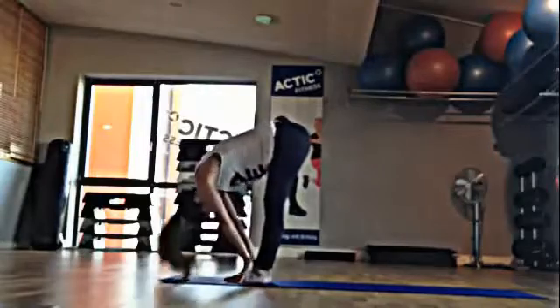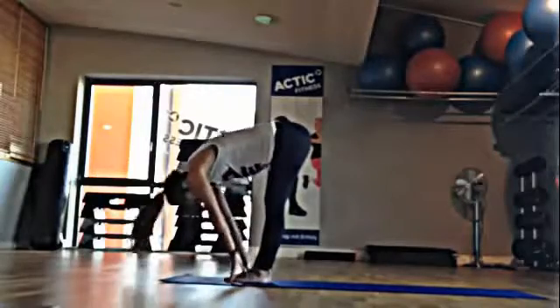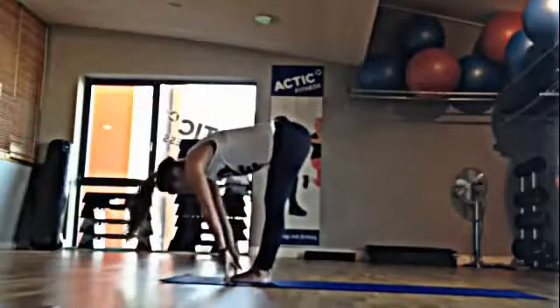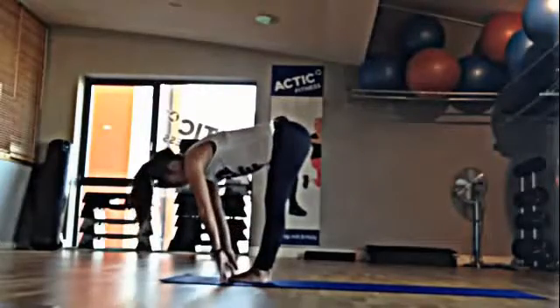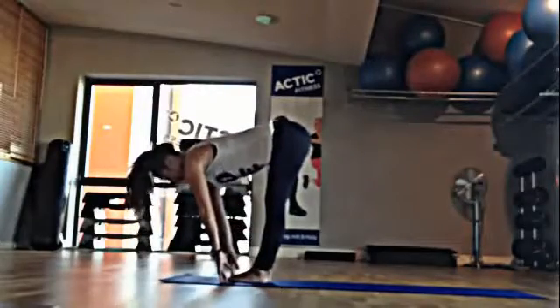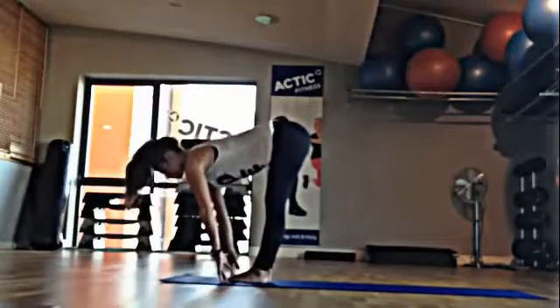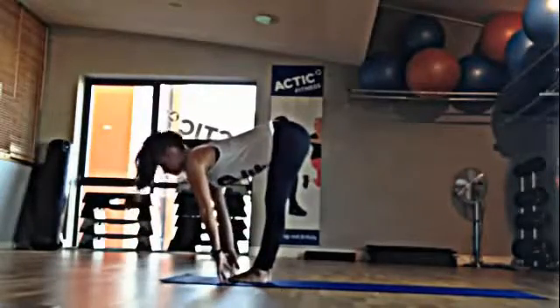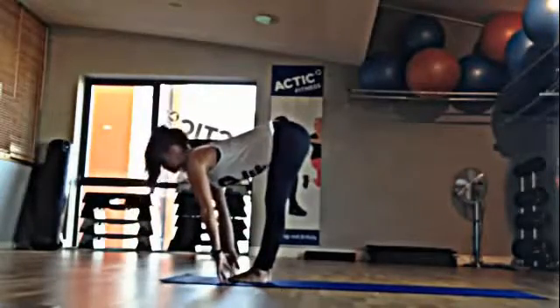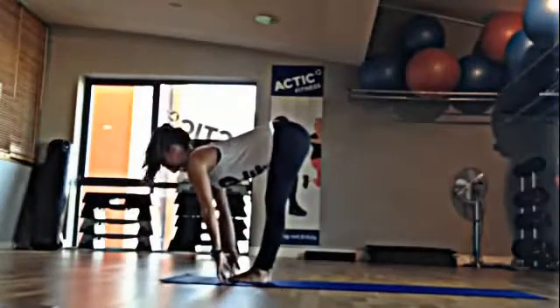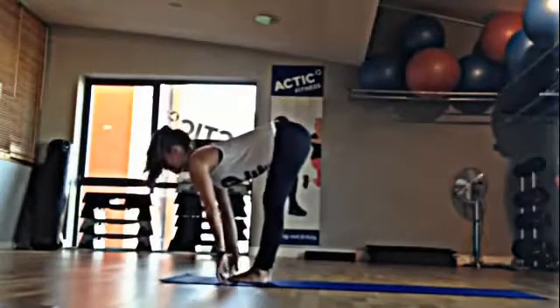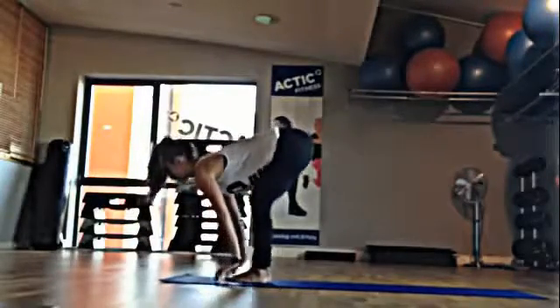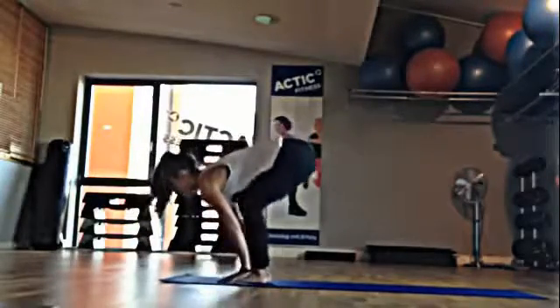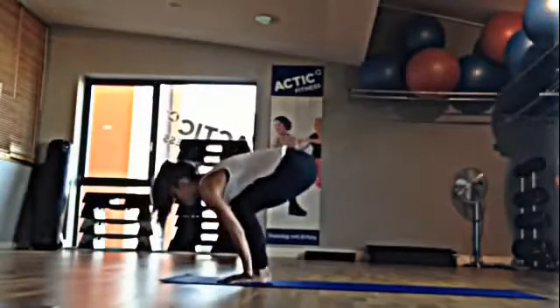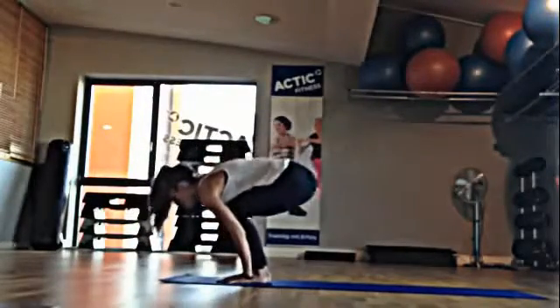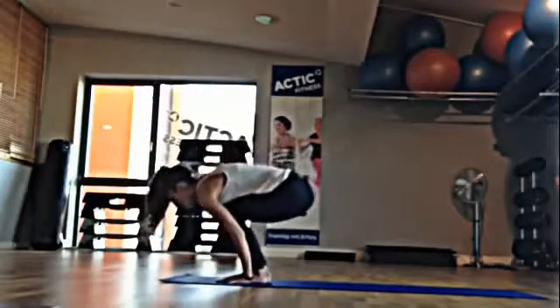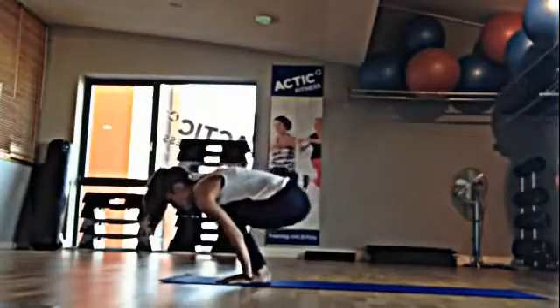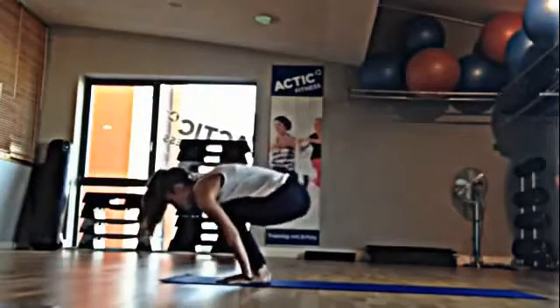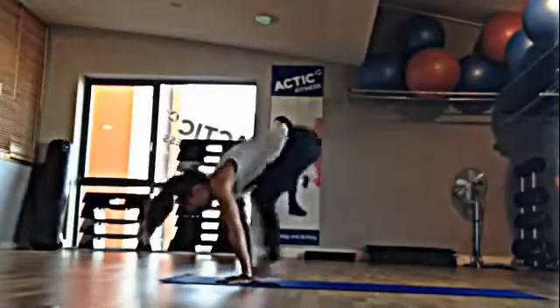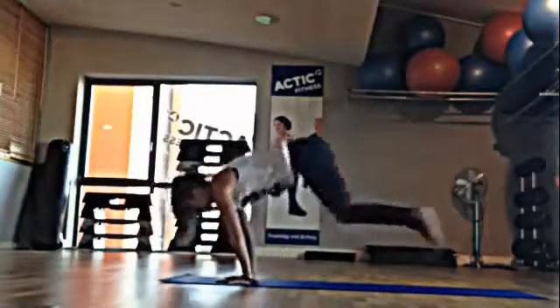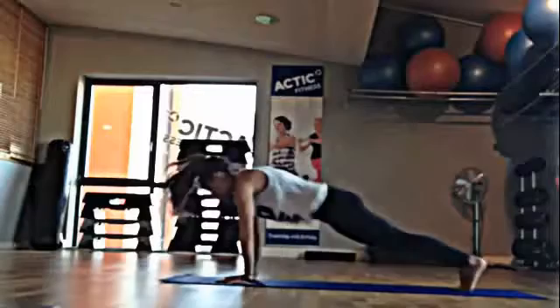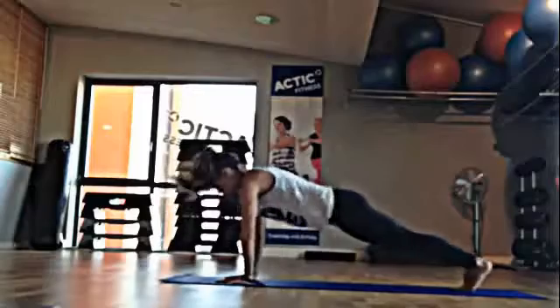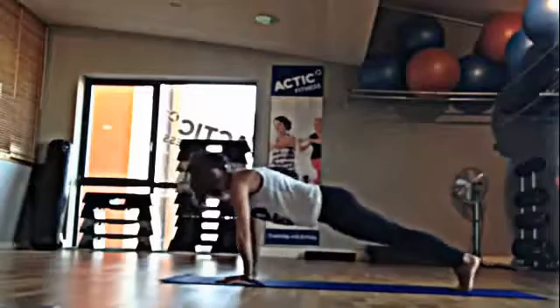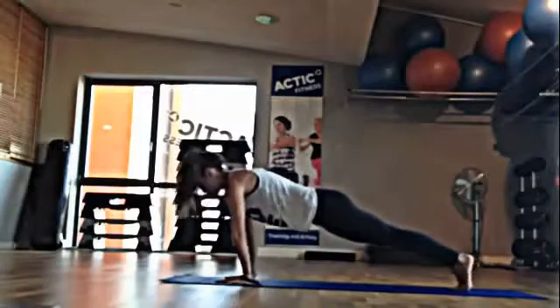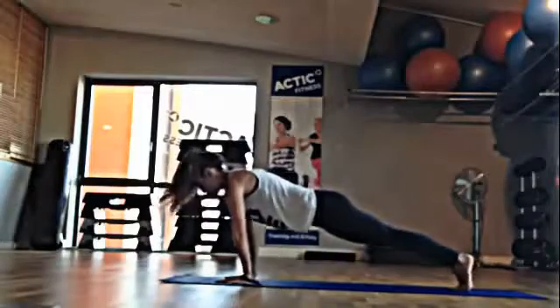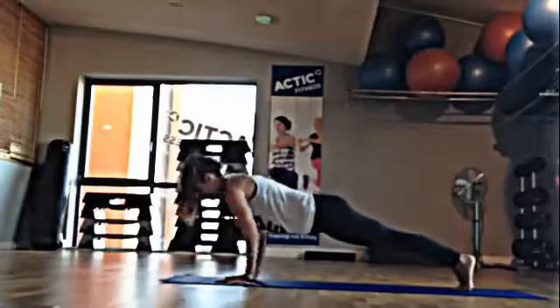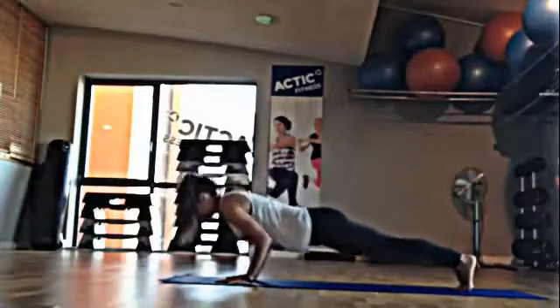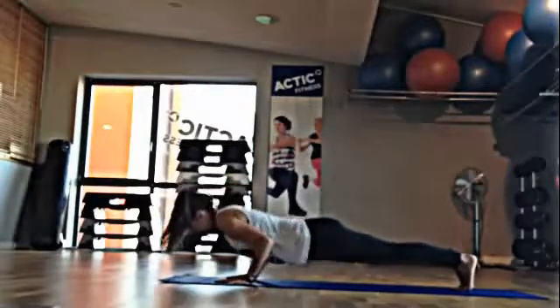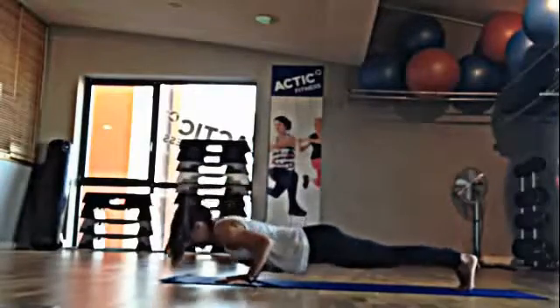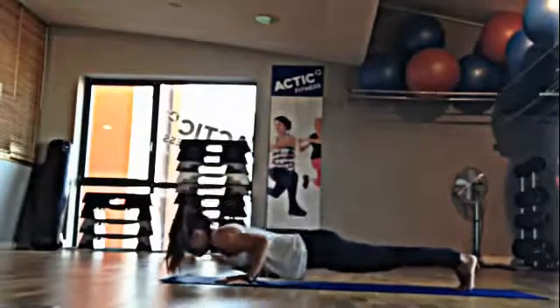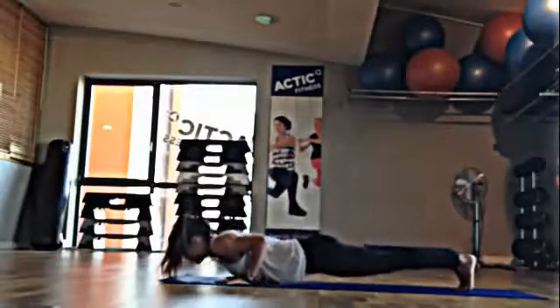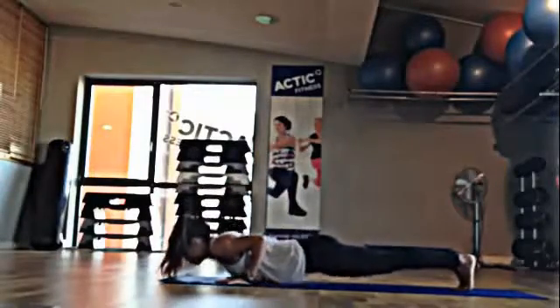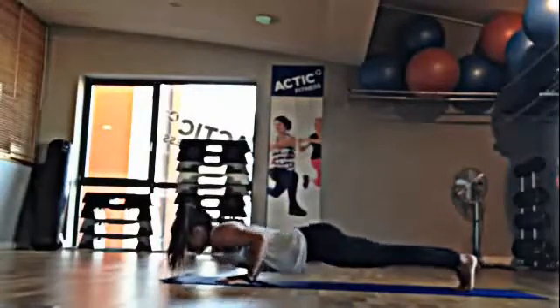Inhale, flat back, look ahead. Exhale, bend the knees and hop or step back to plank position. Lower down for a push-up.